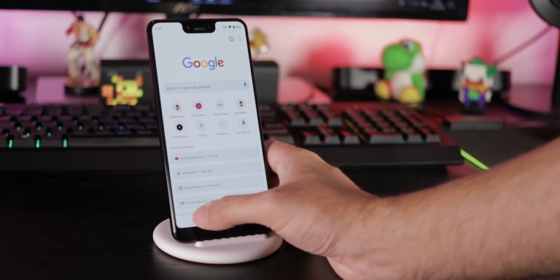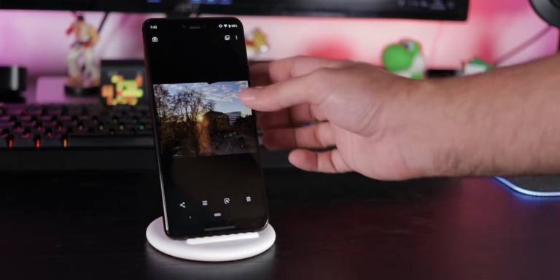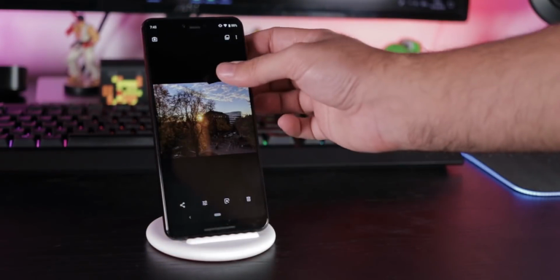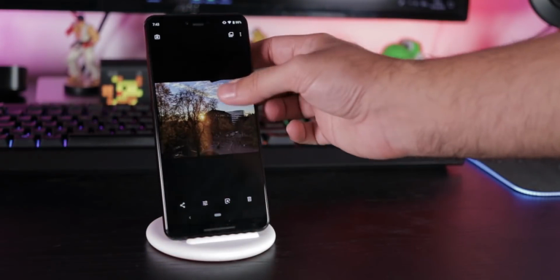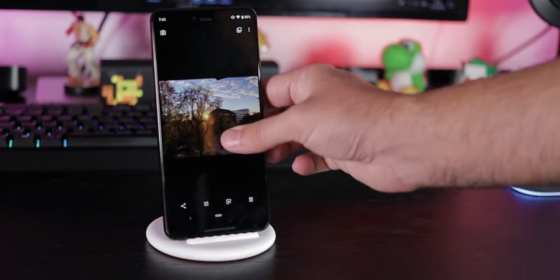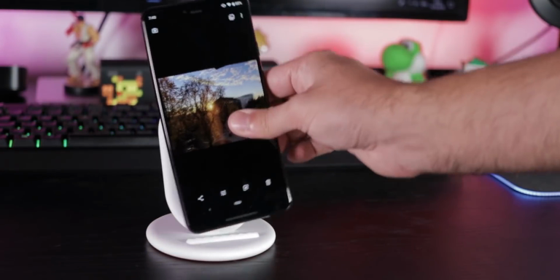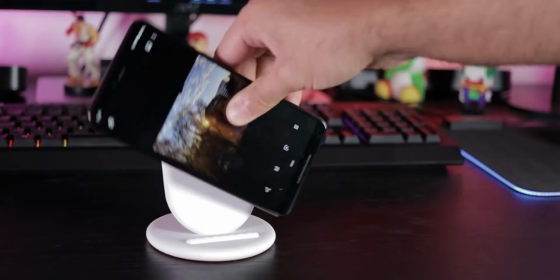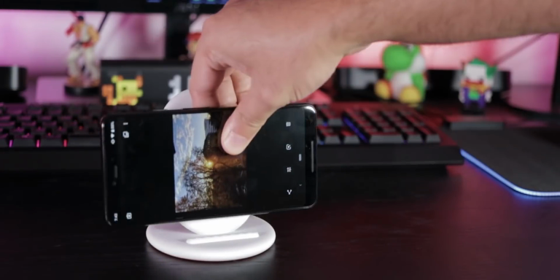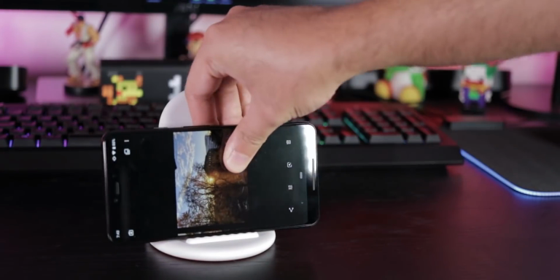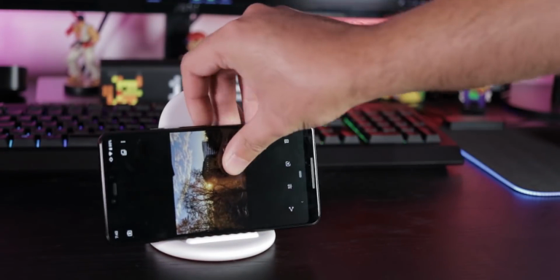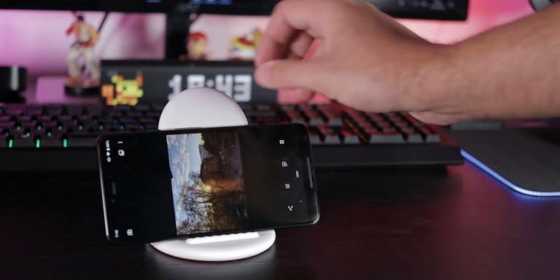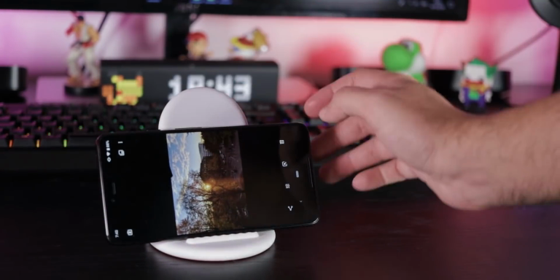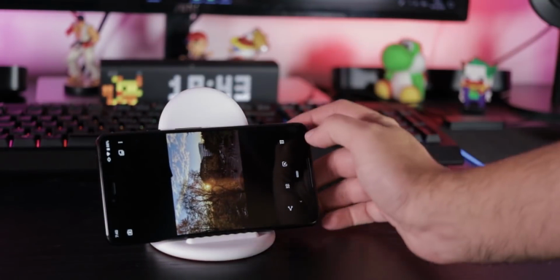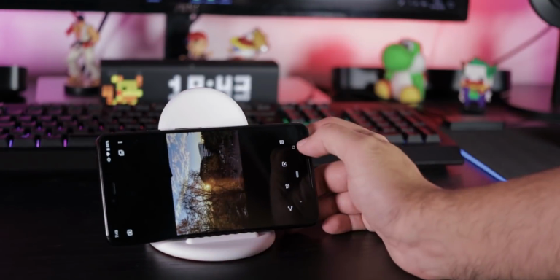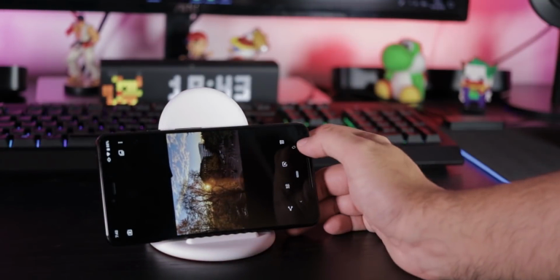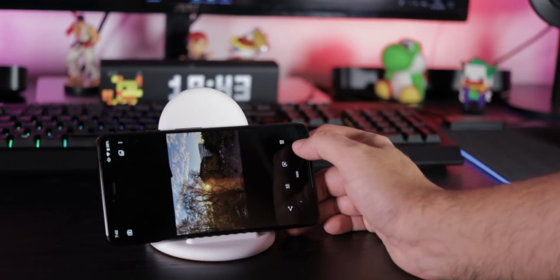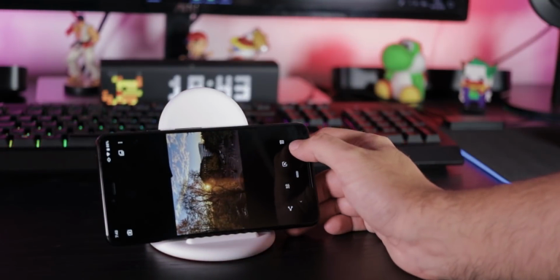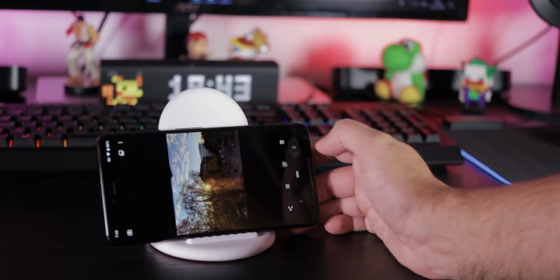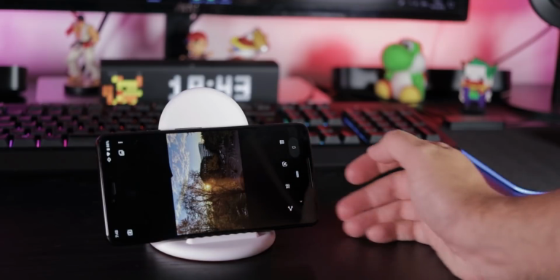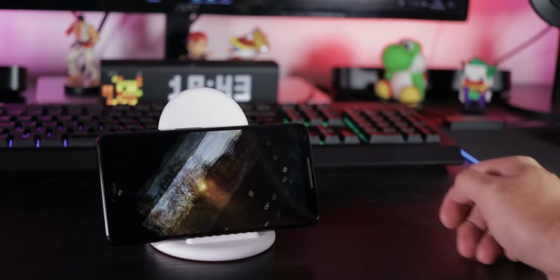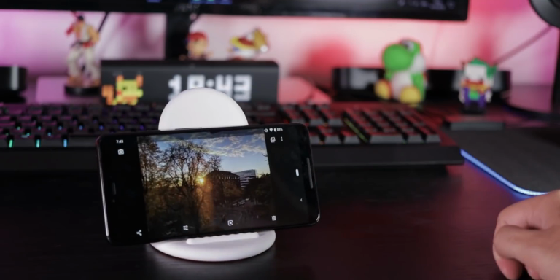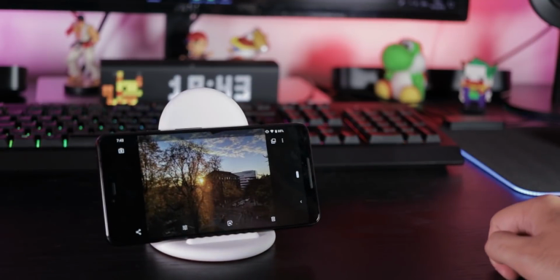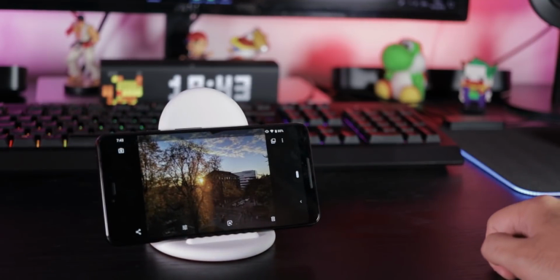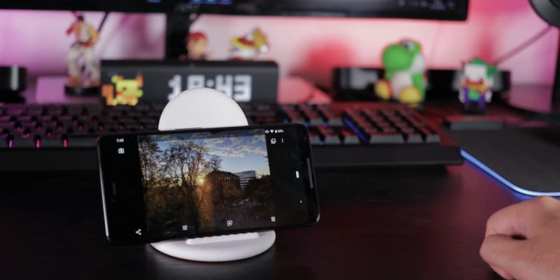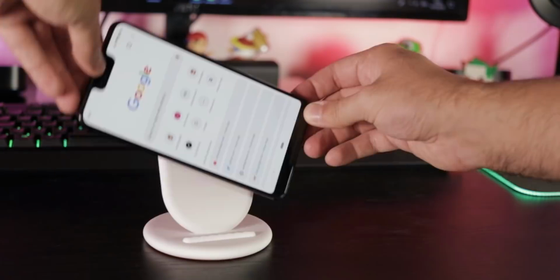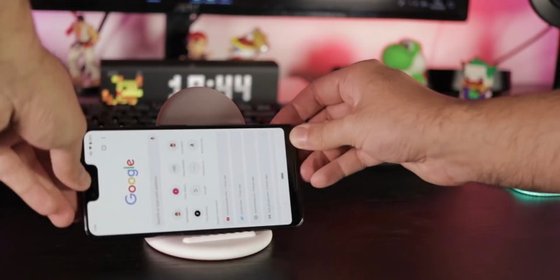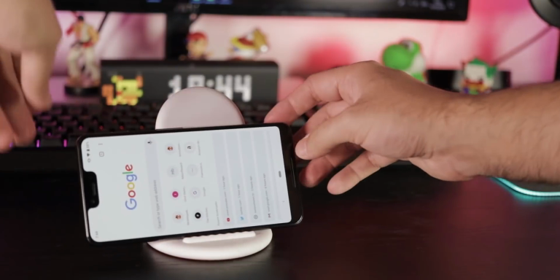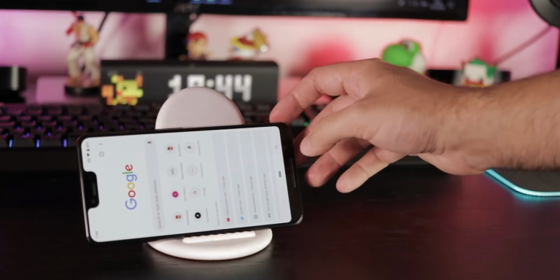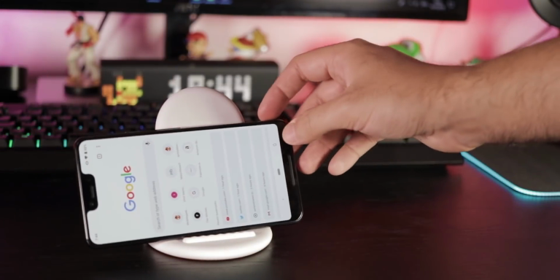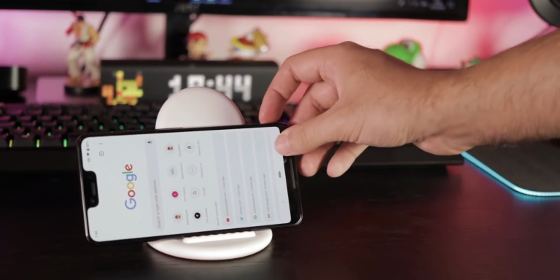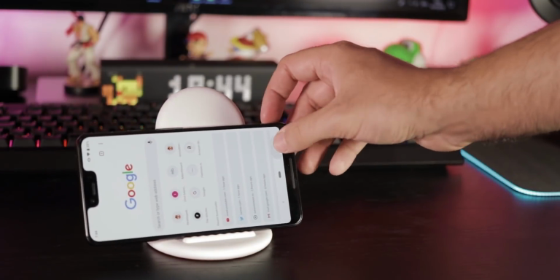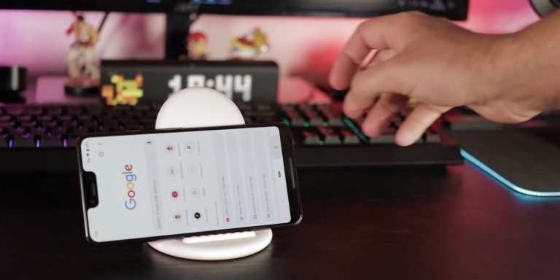That right side looks empty — just rotate your phone and a symbol pops up, making auto rotate unnecessary.